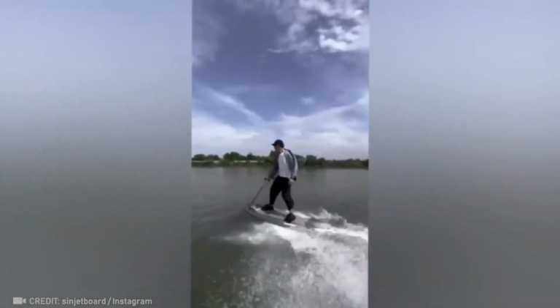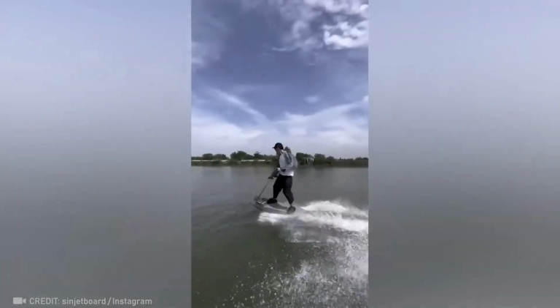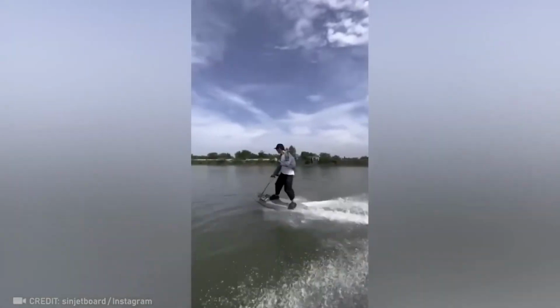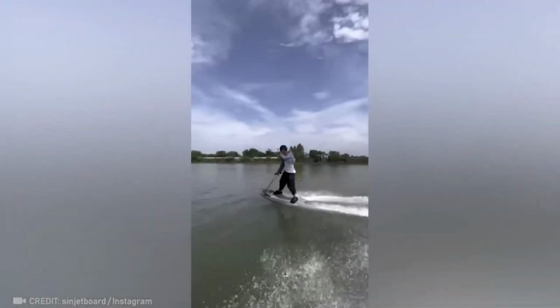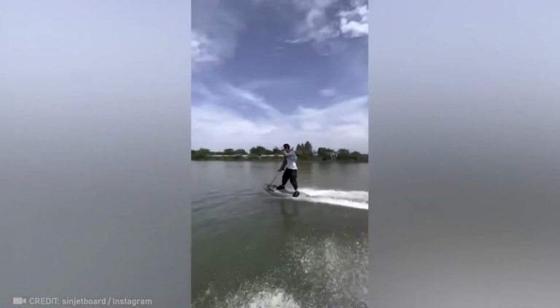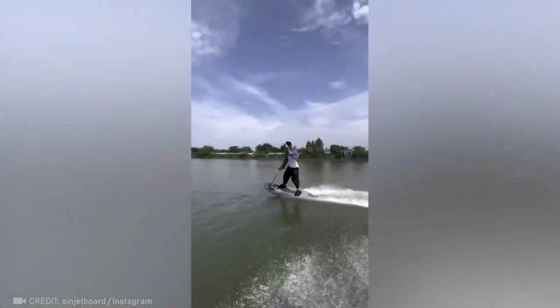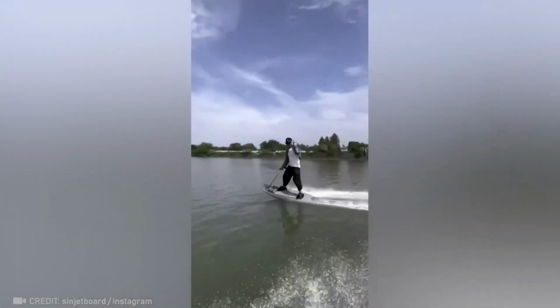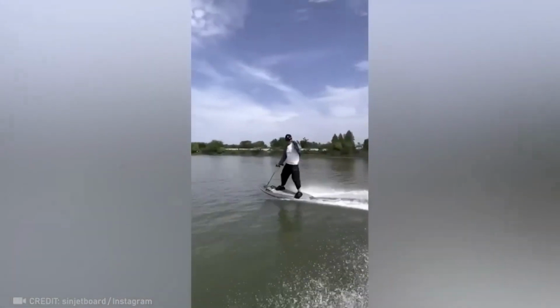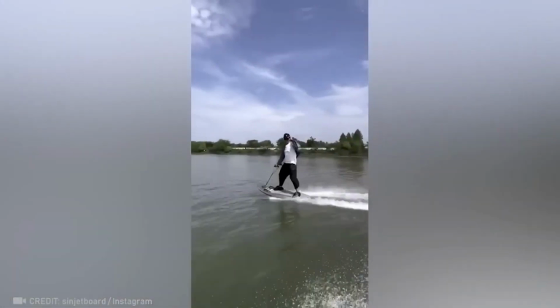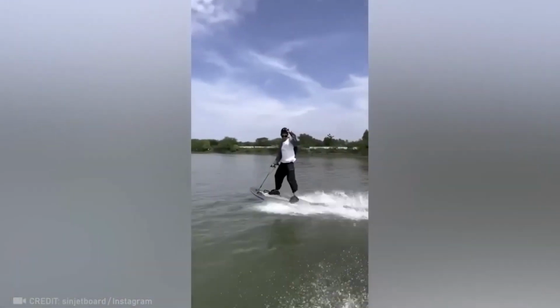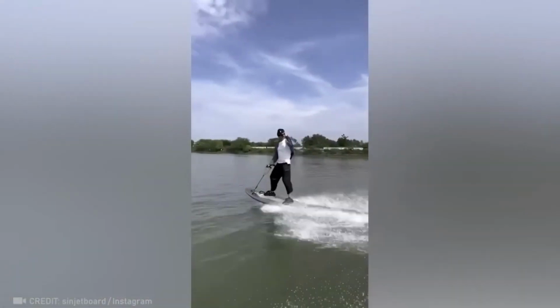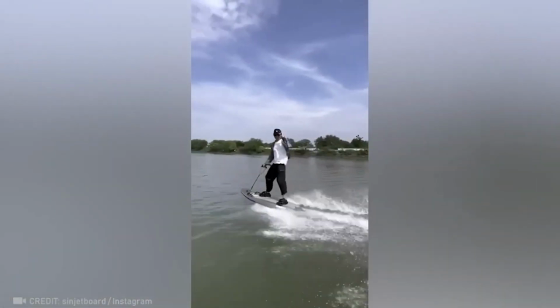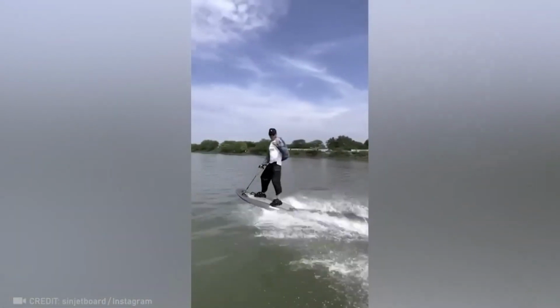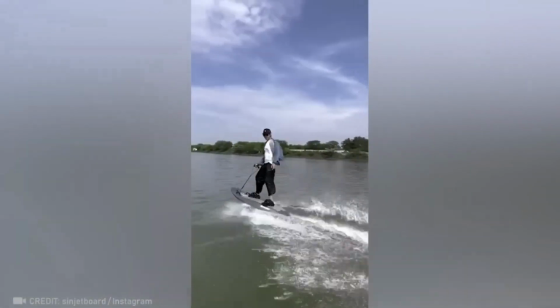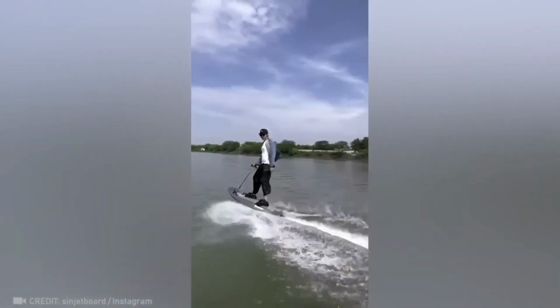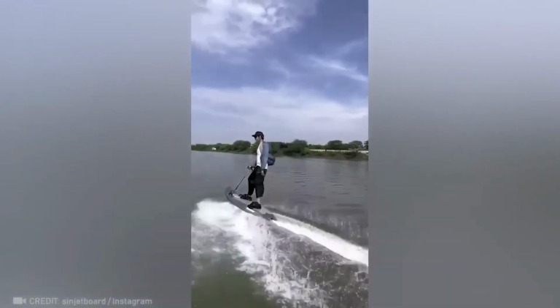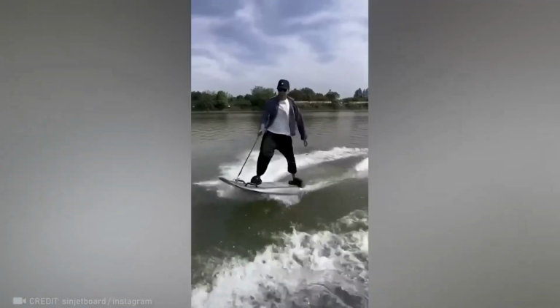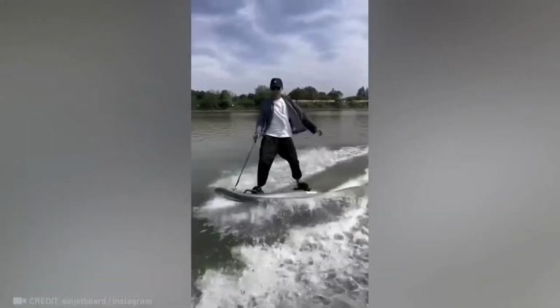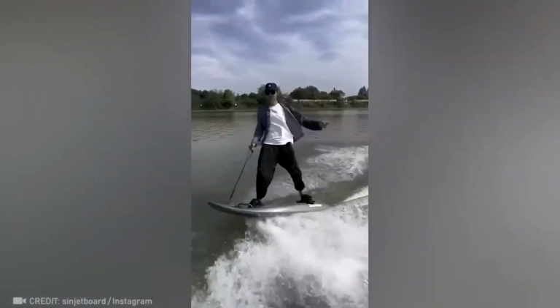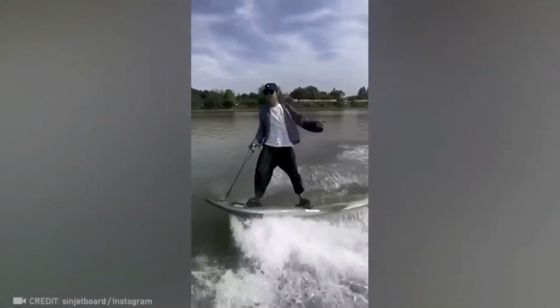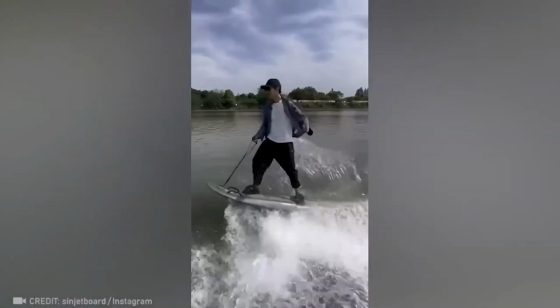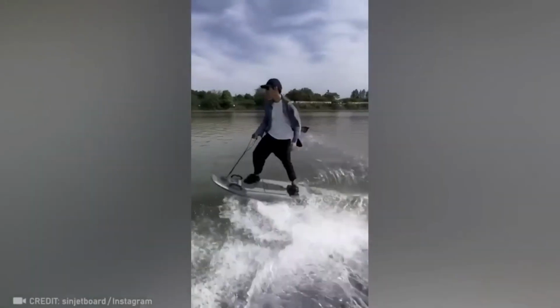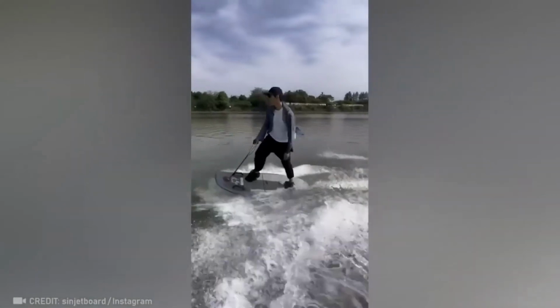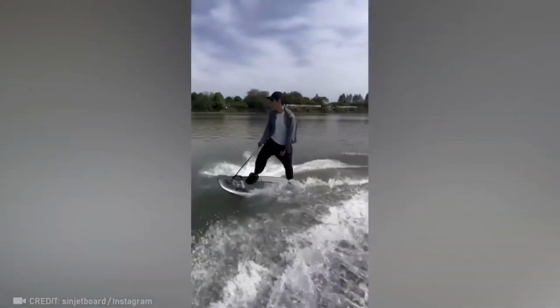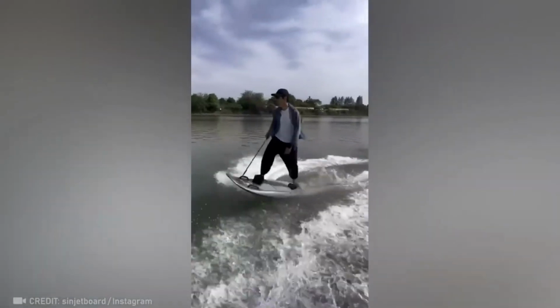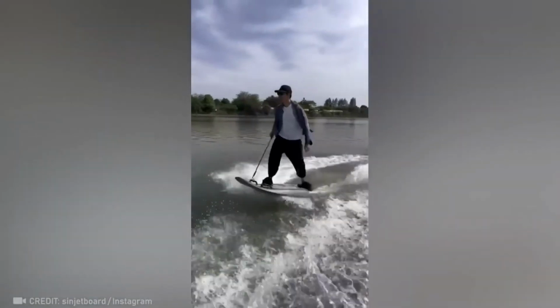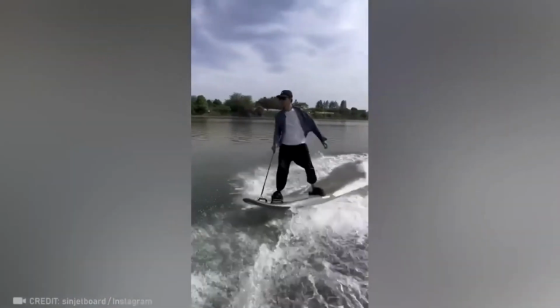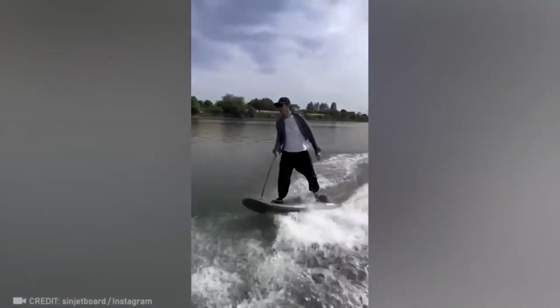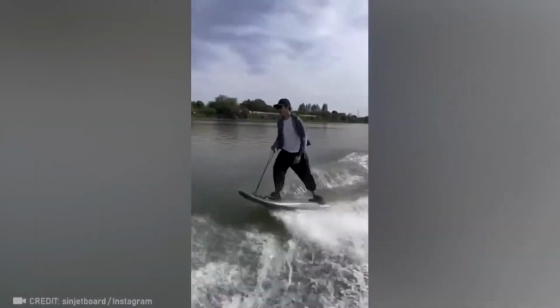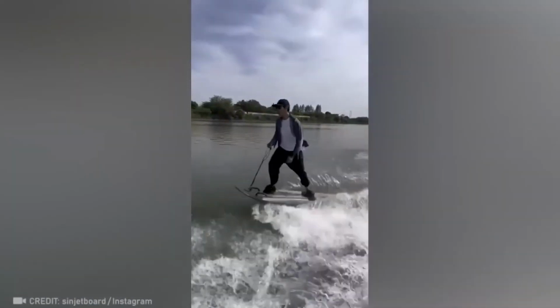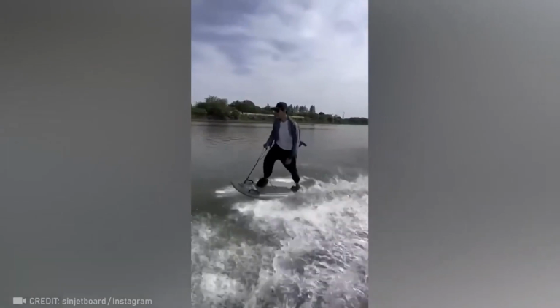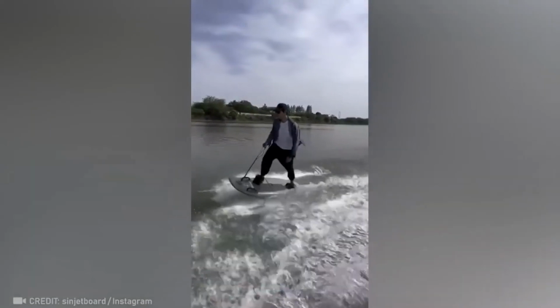With an electric surfboard, you could surf on any water without having to wait for a good wave.